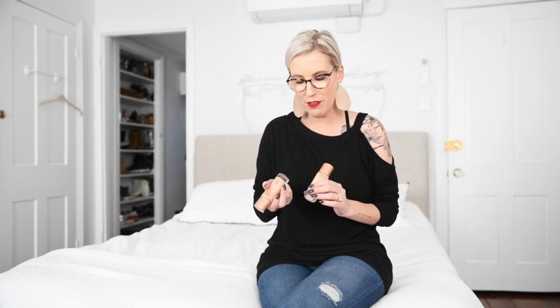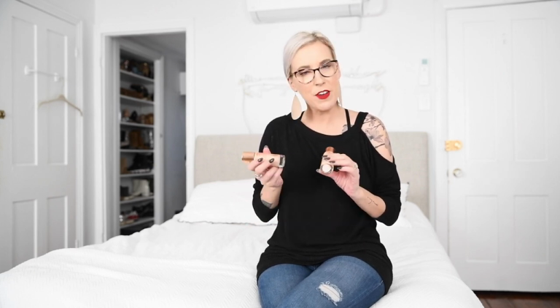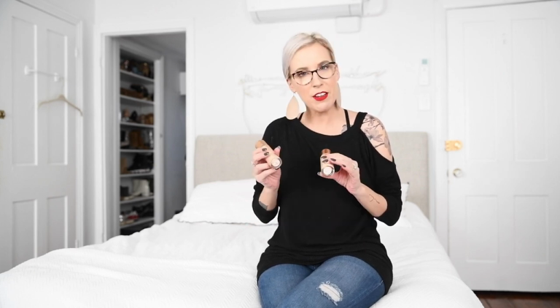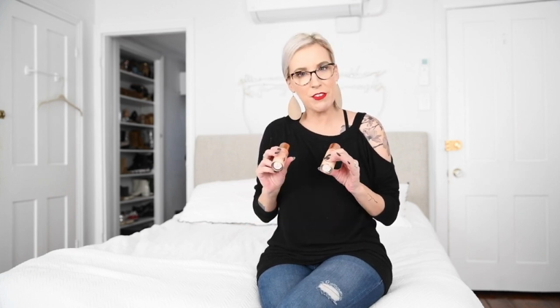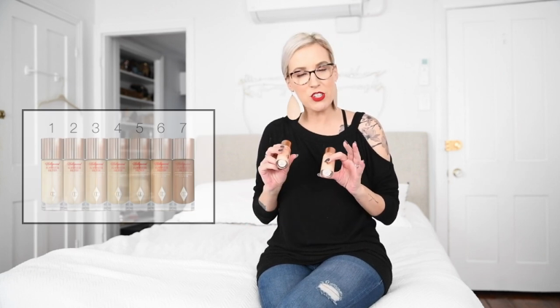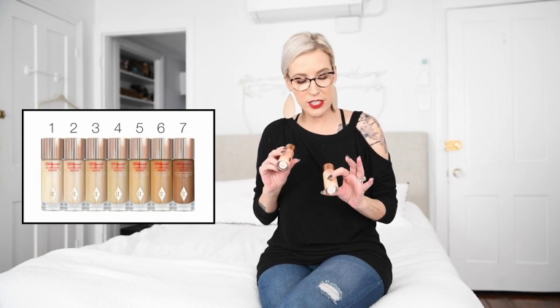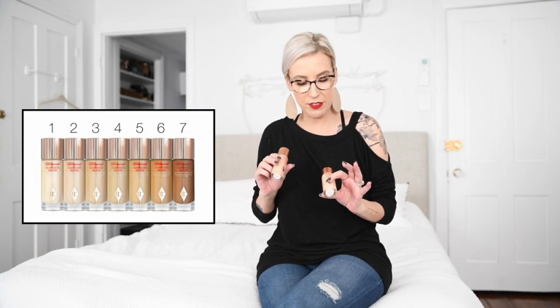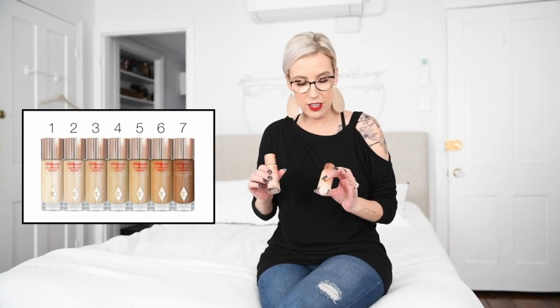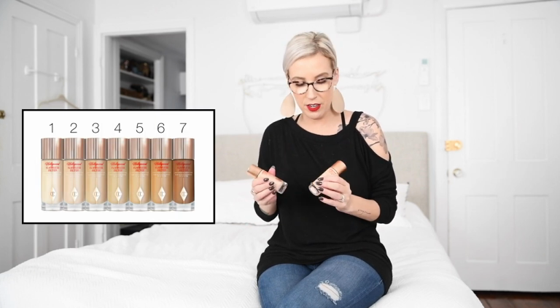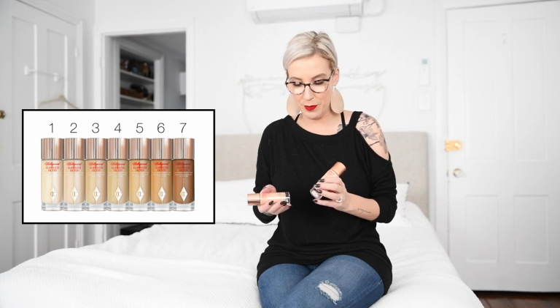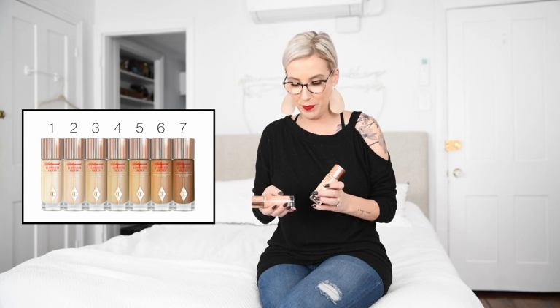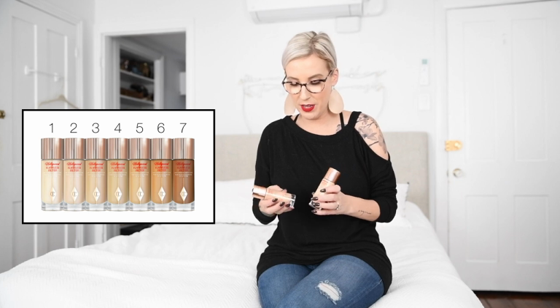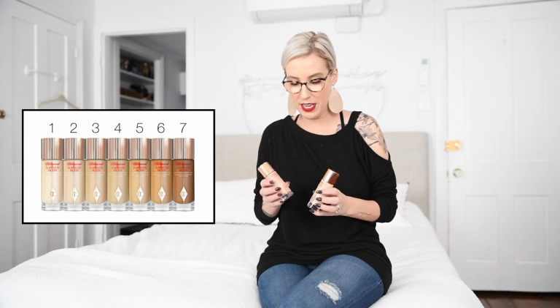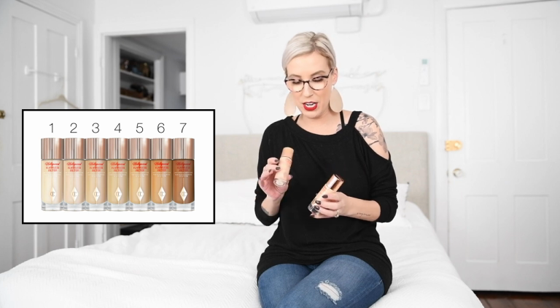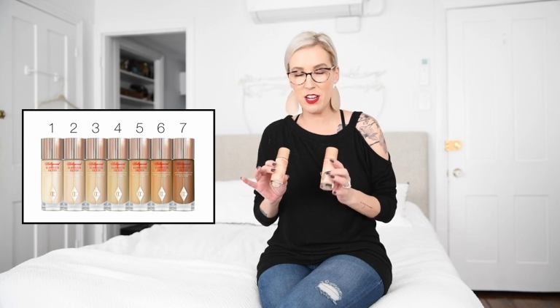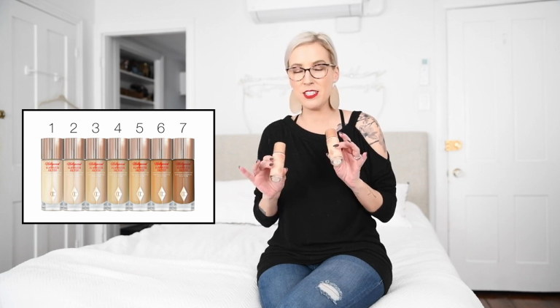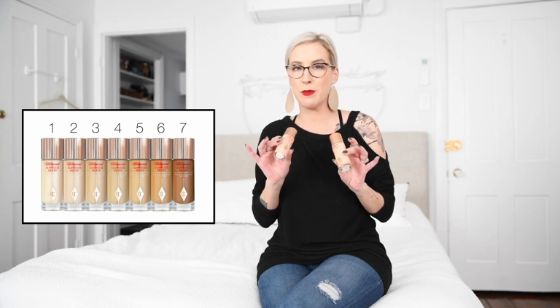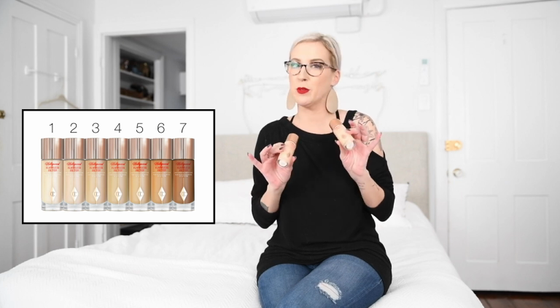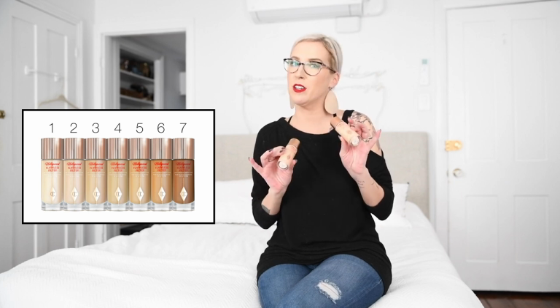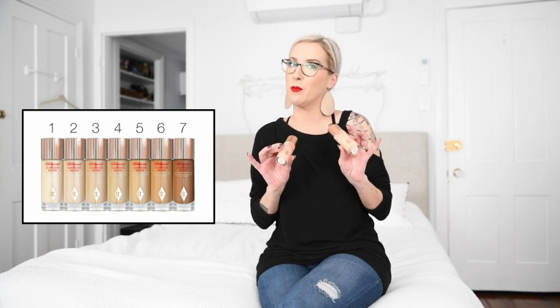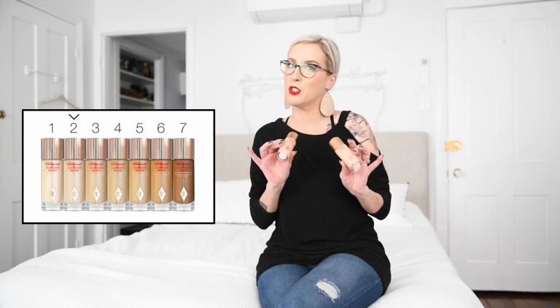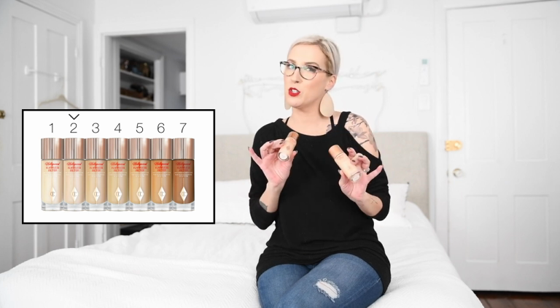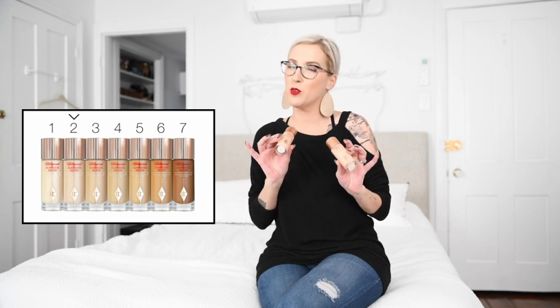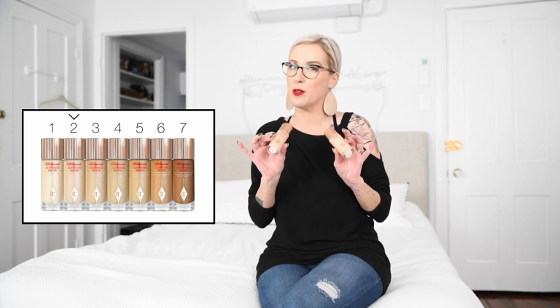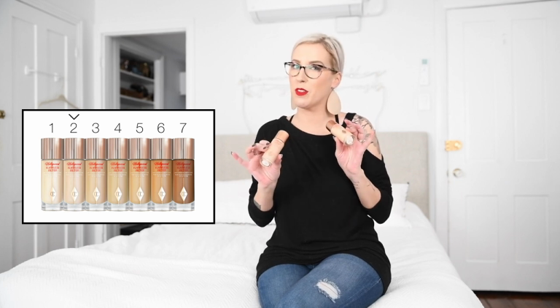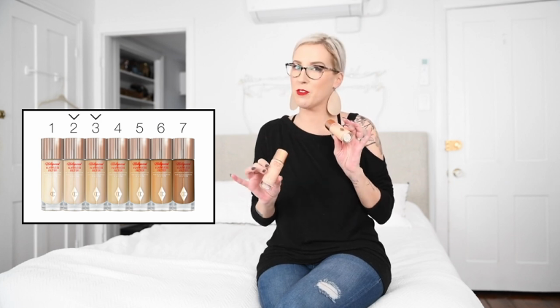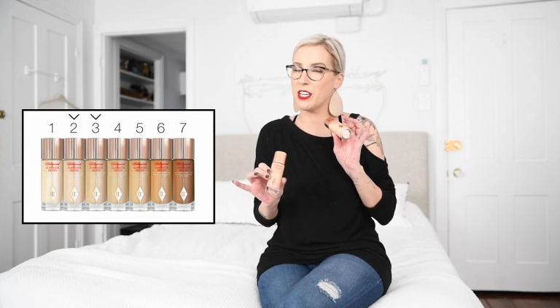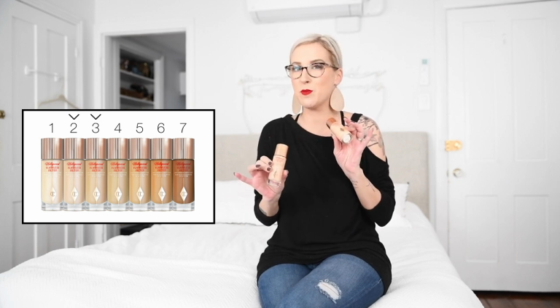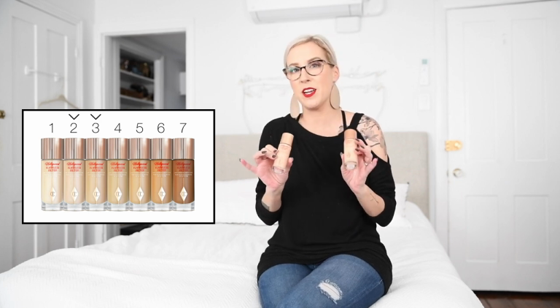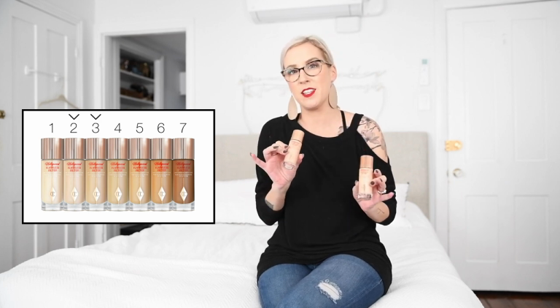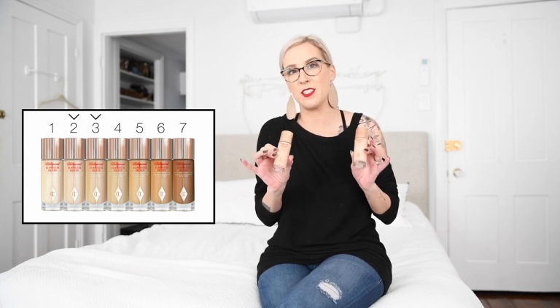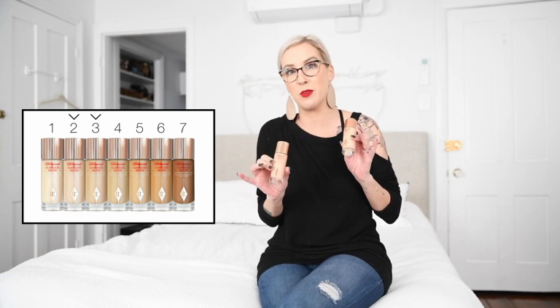I think there are like five different shades of it. I kind of oscillate between number two and number three depending on summer or winter.